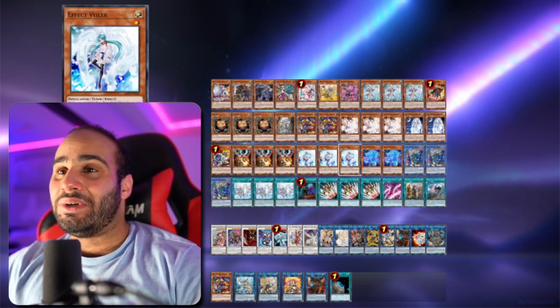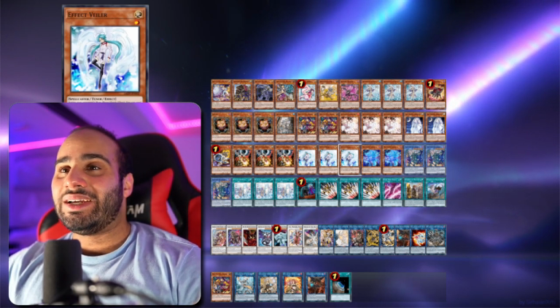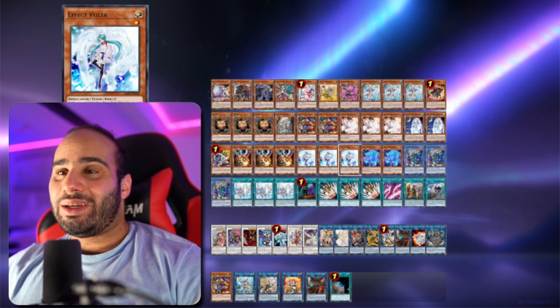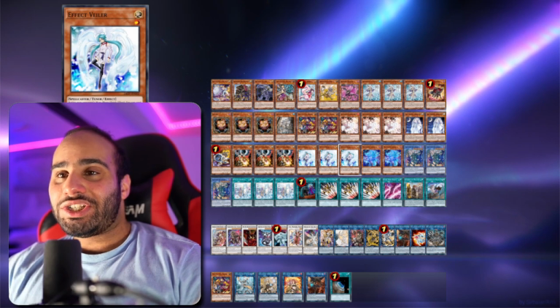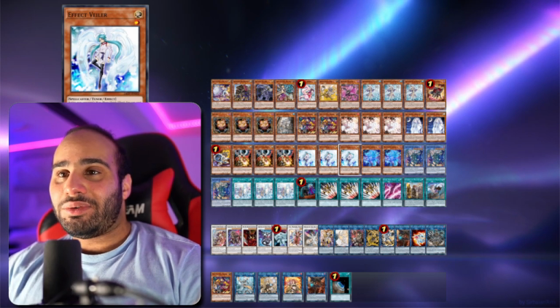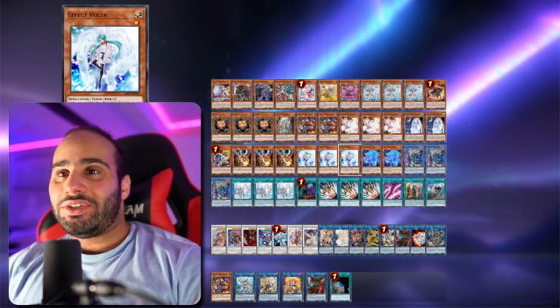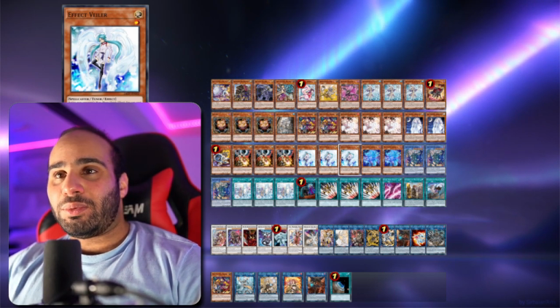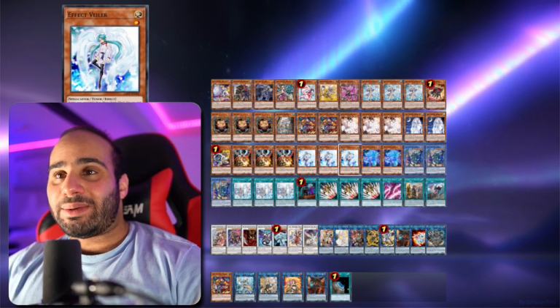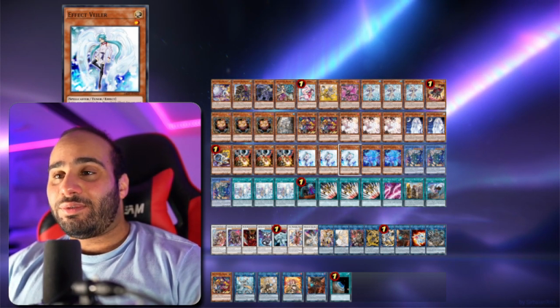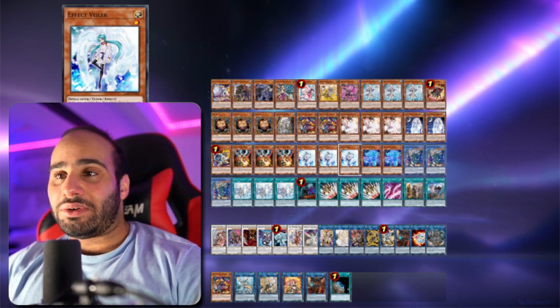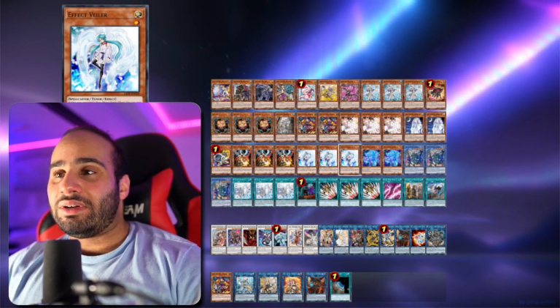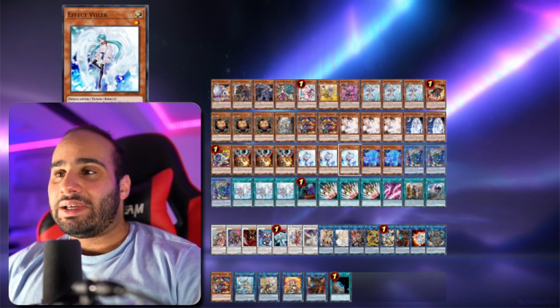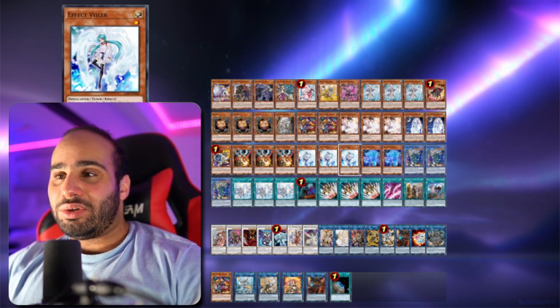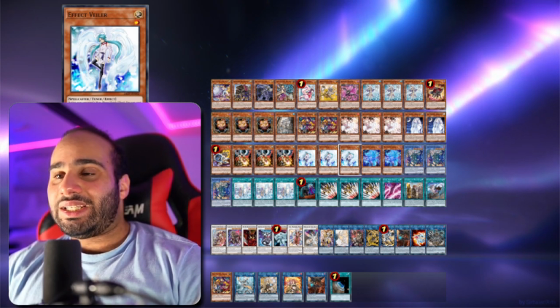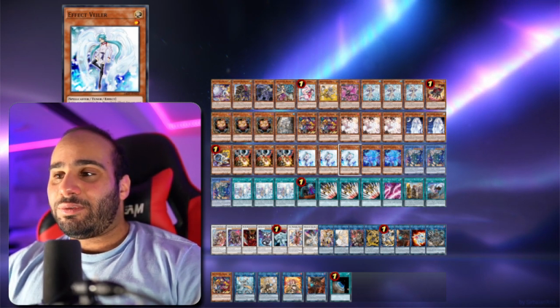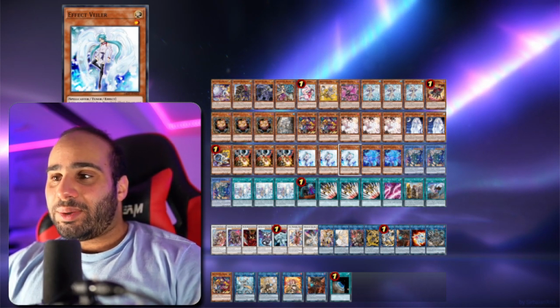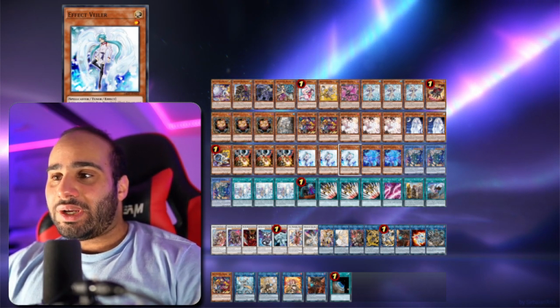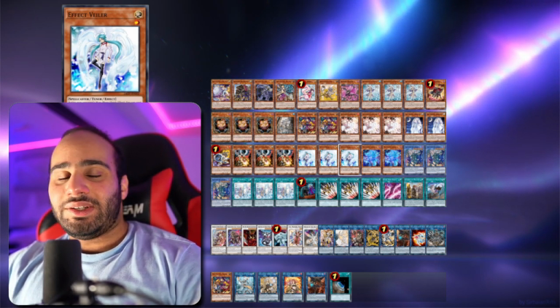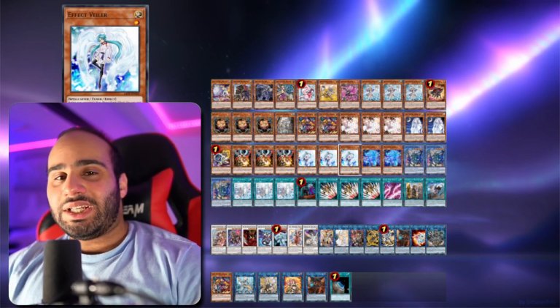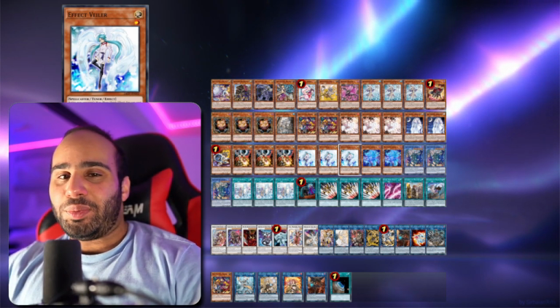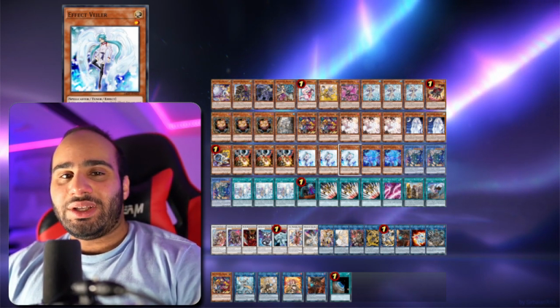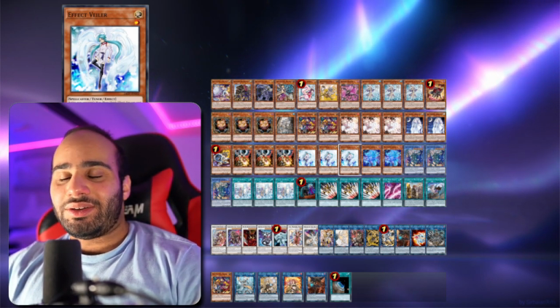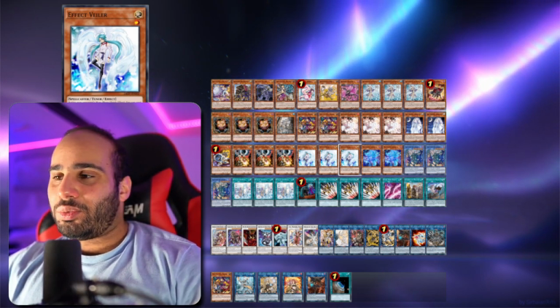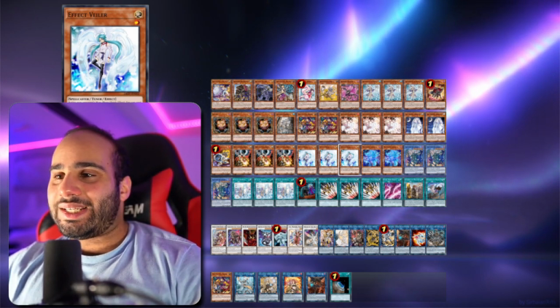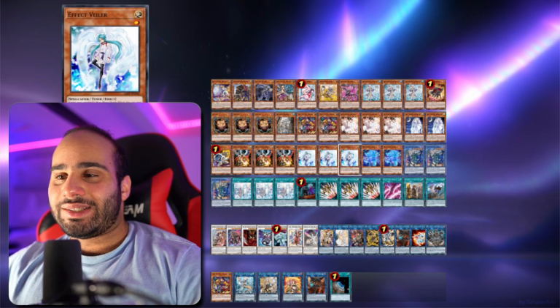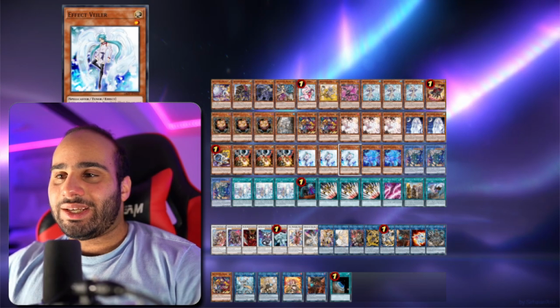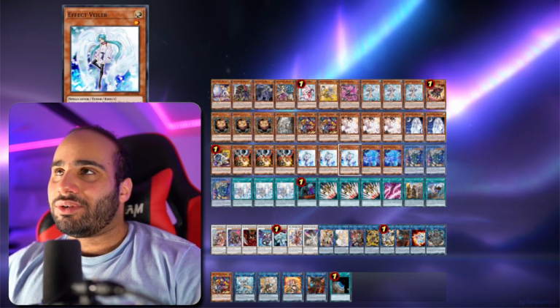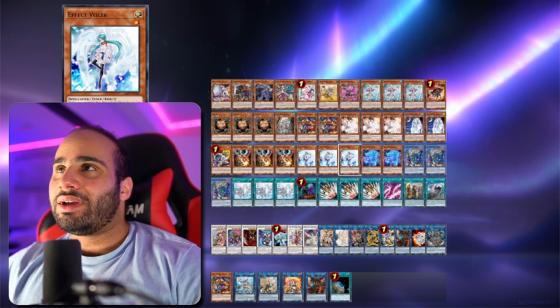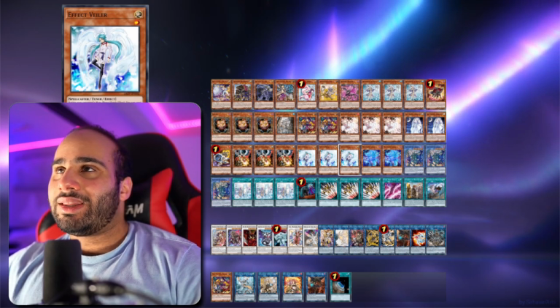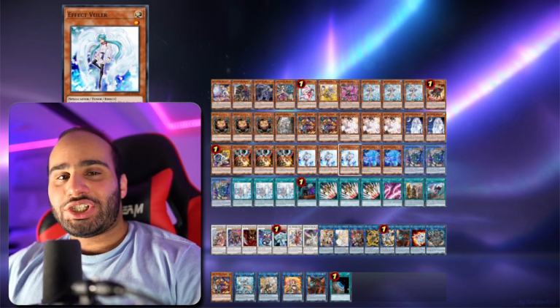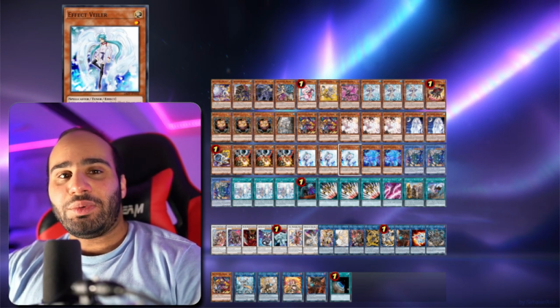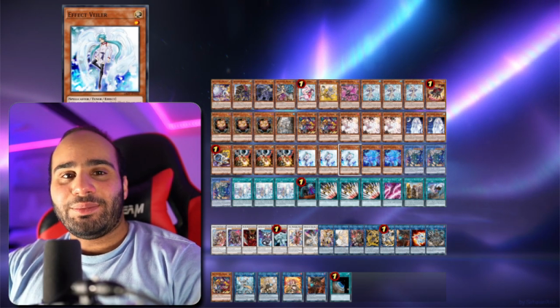So imagine when you normal summon Vayler, you make Needle Fiber and then you kill your opponent three seconds later. That actually rhymed.